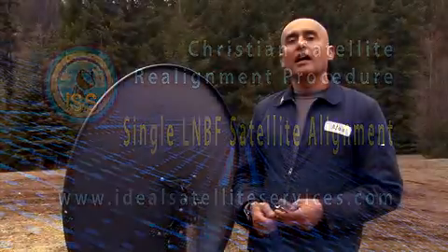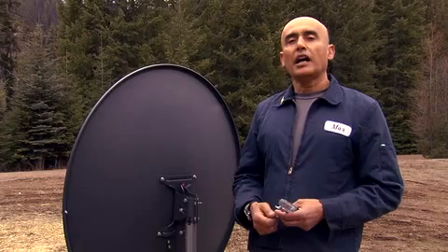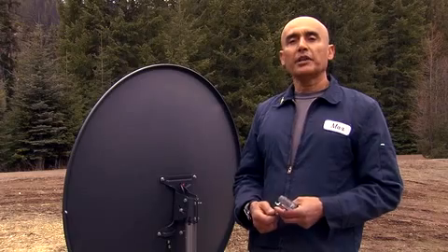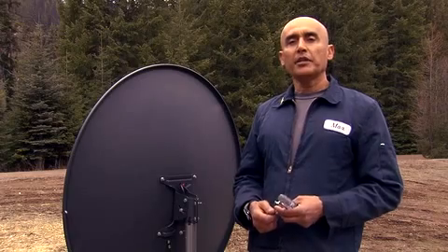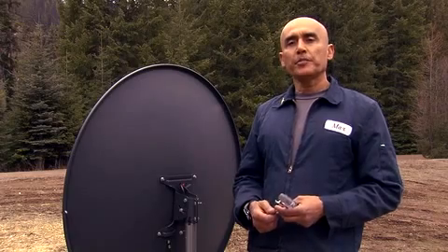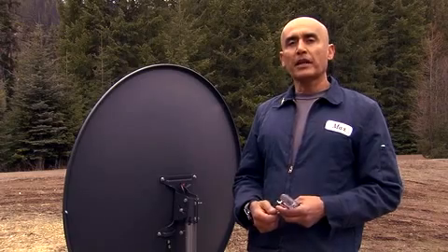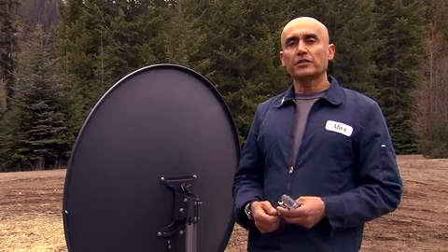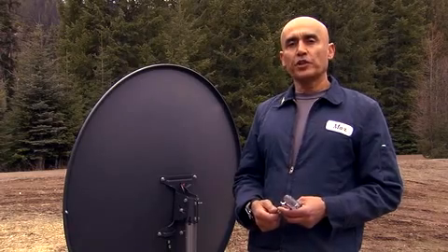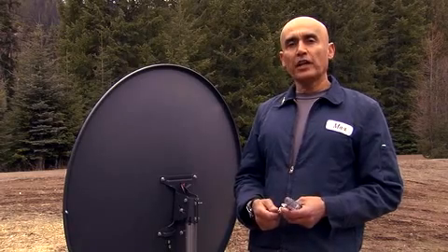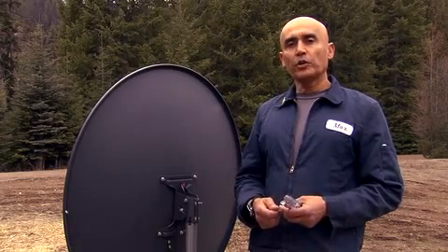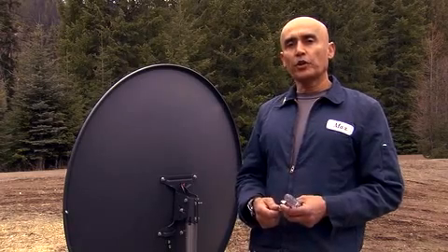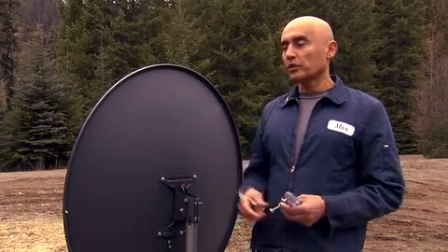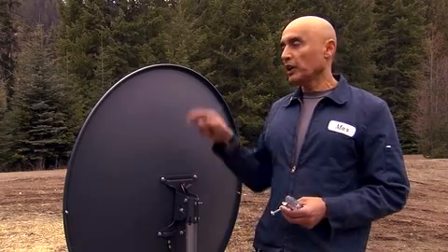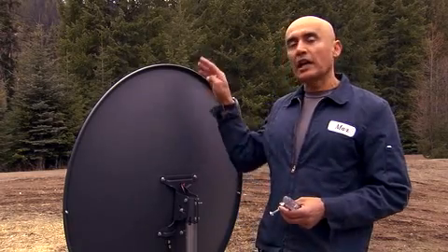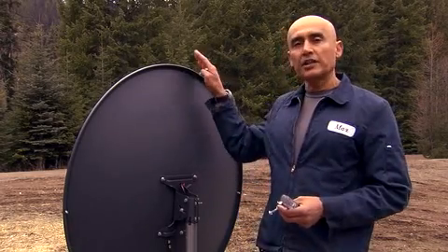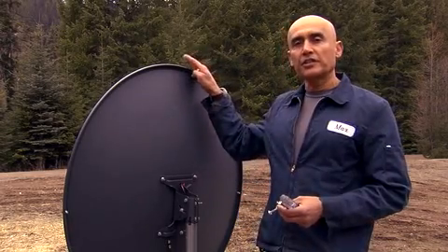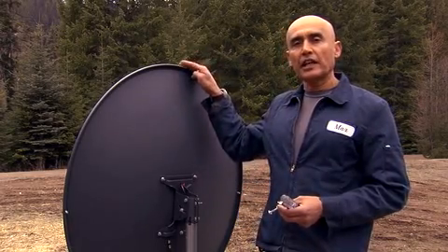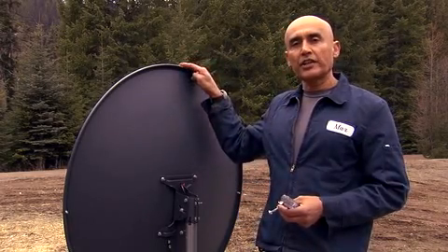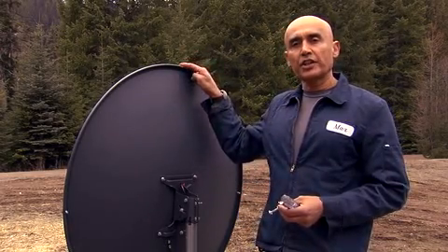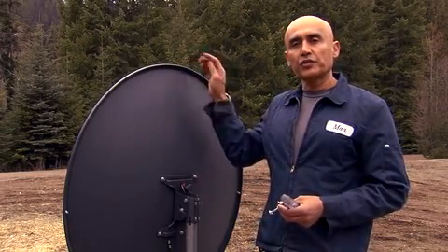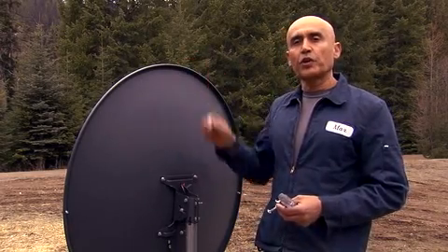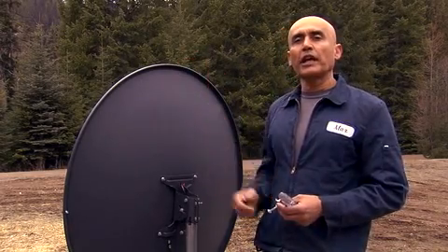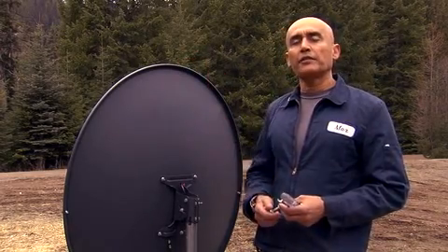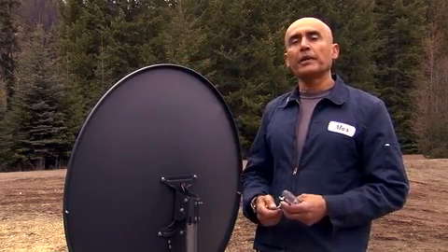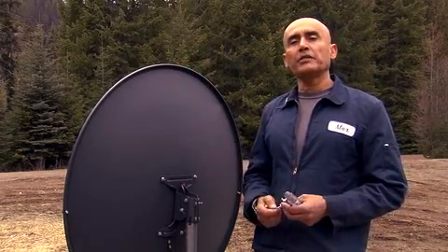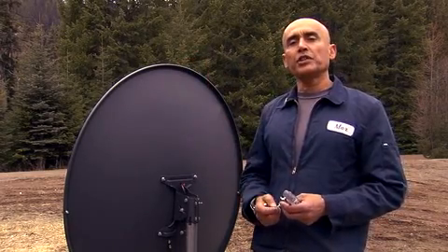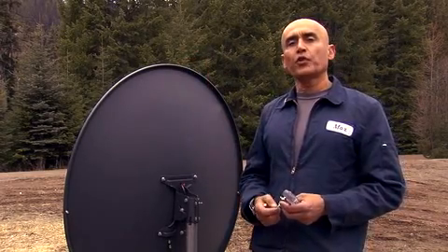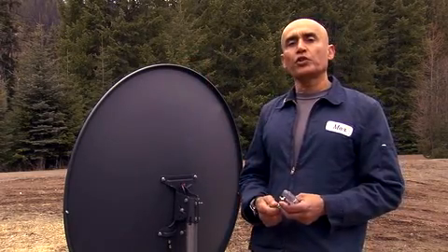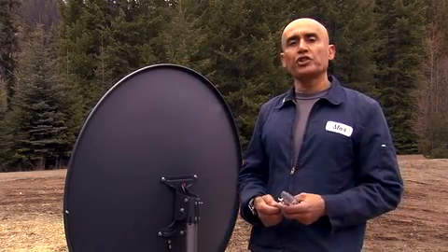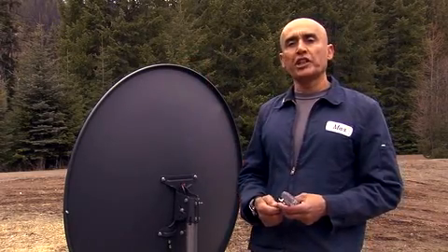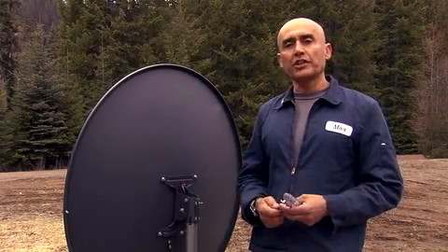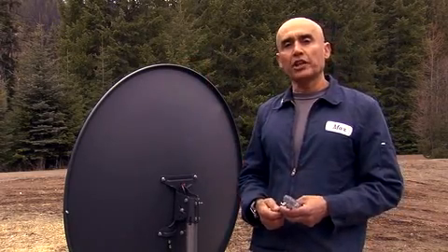Hi, my name is Max. Today we're going to realign the satellite dish from AMC-4 to G-19.